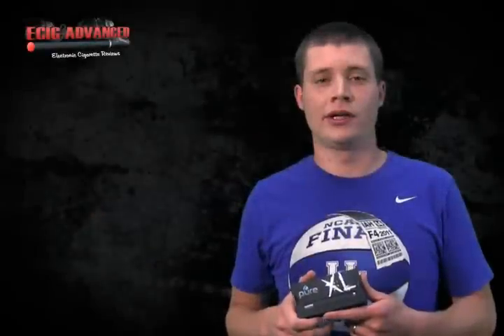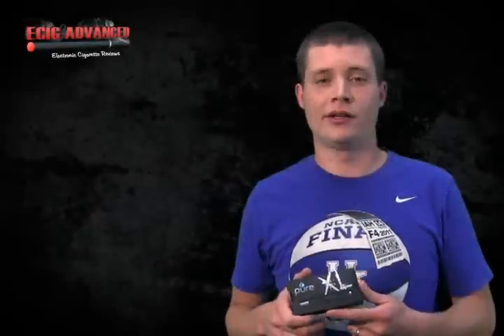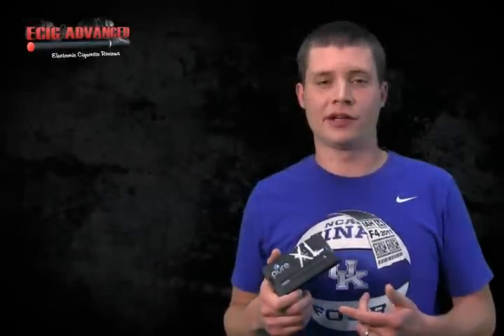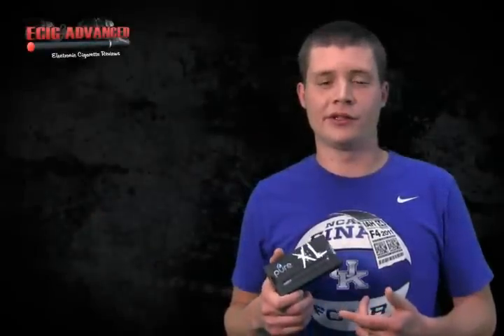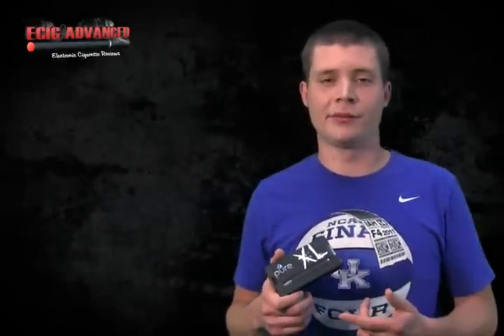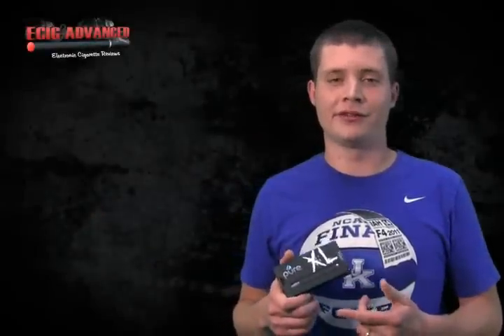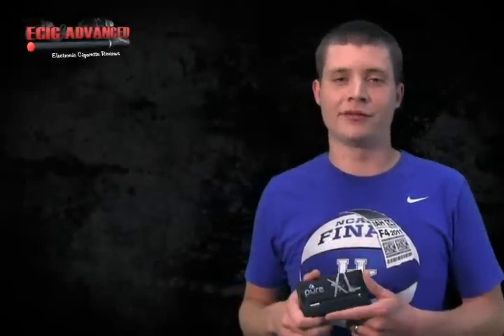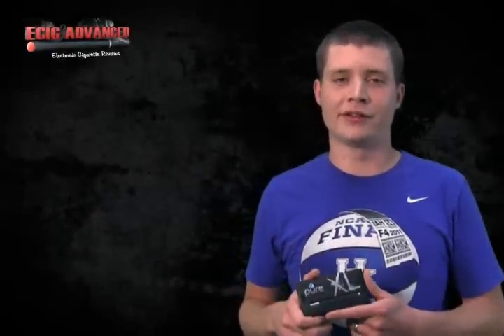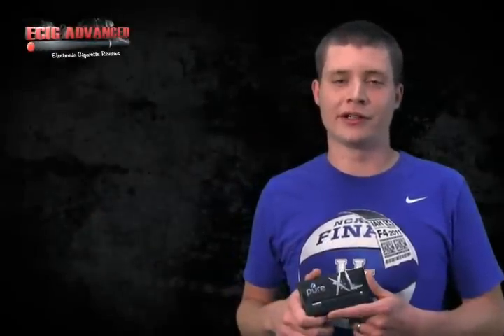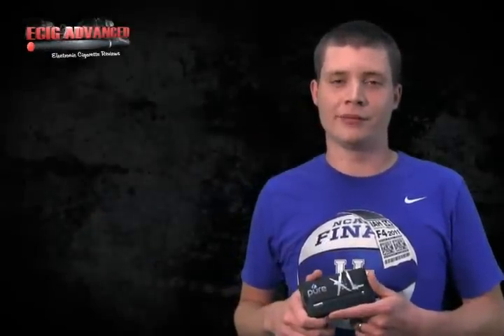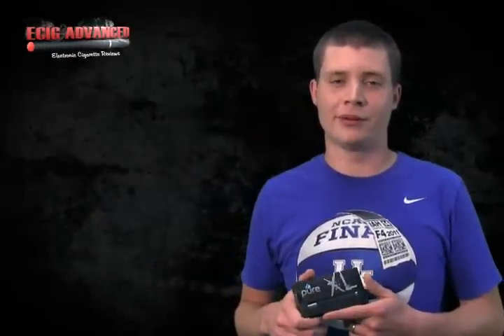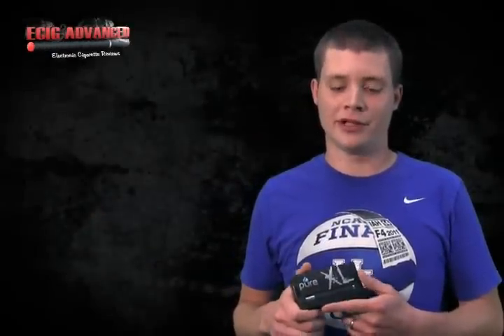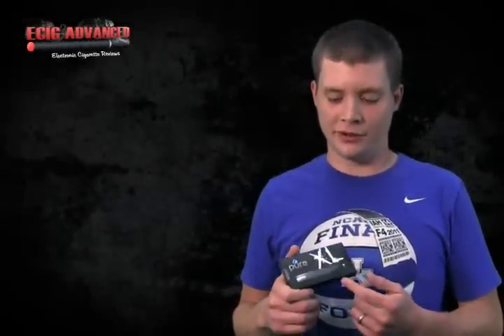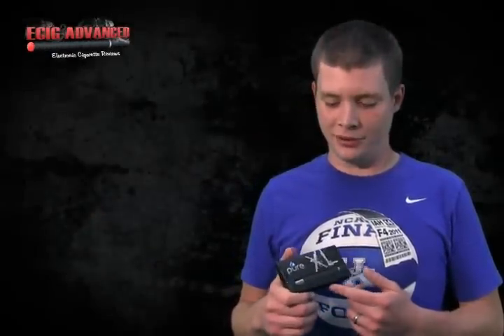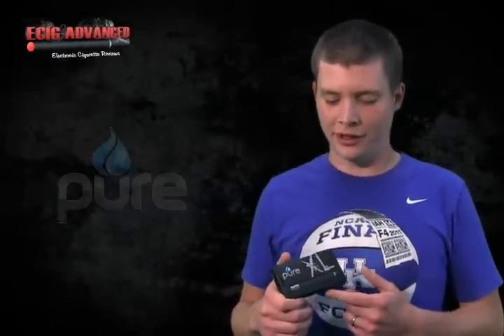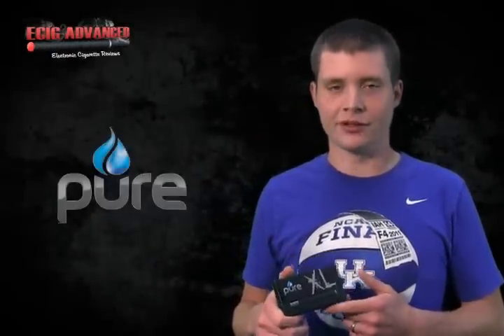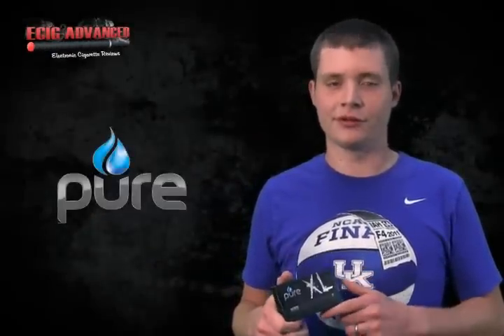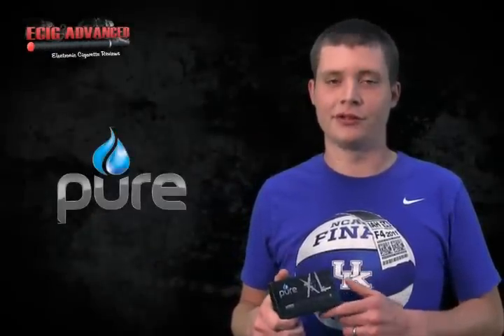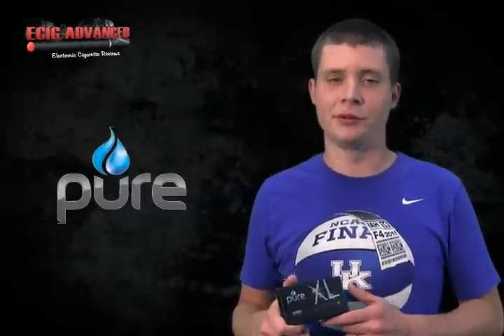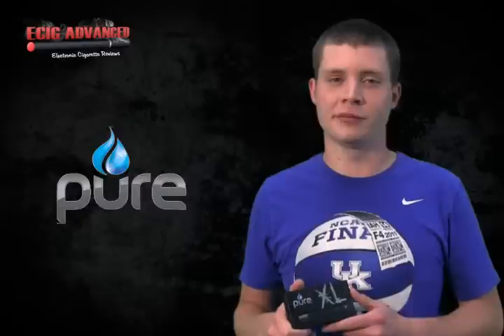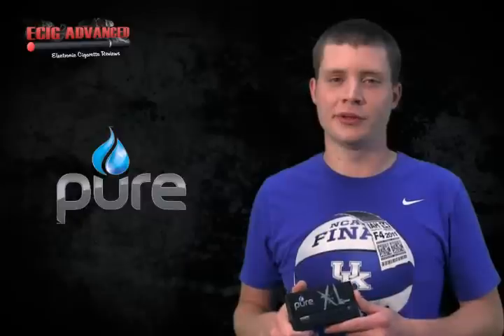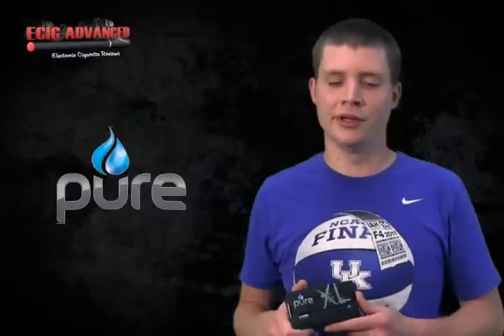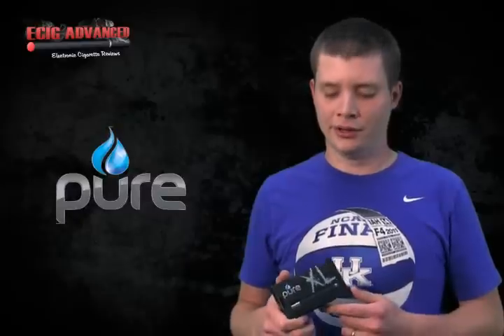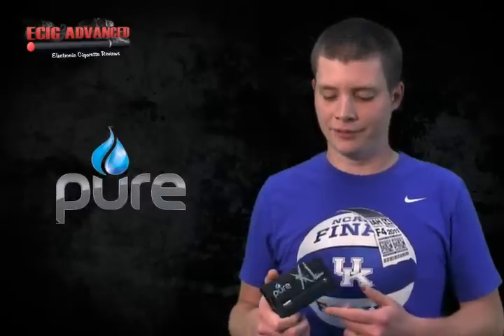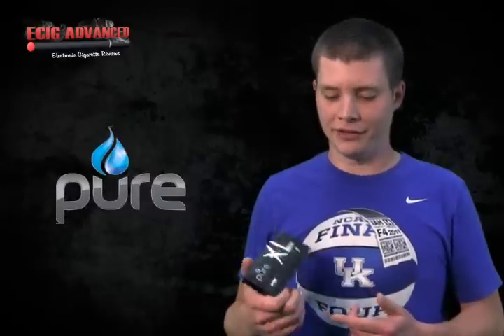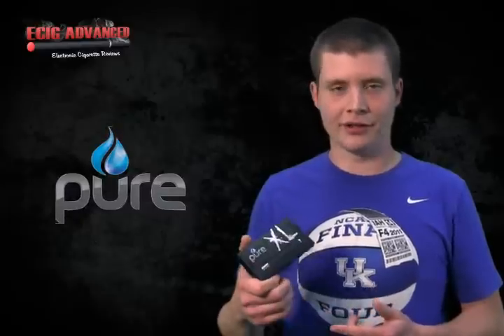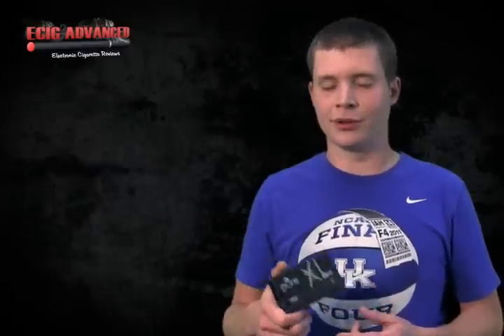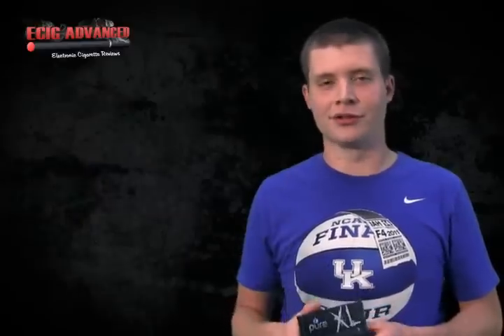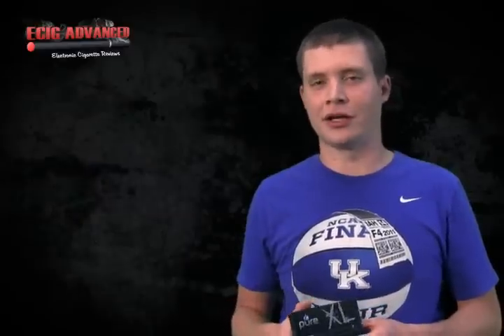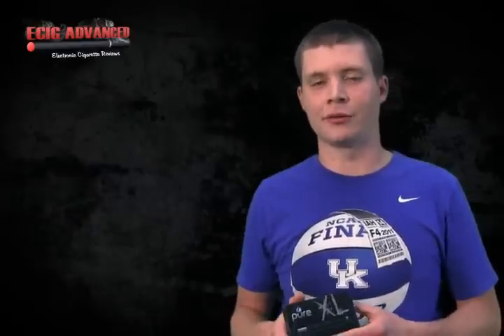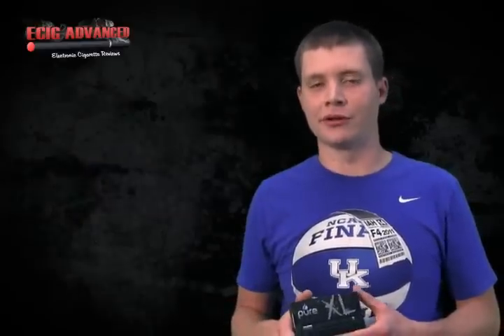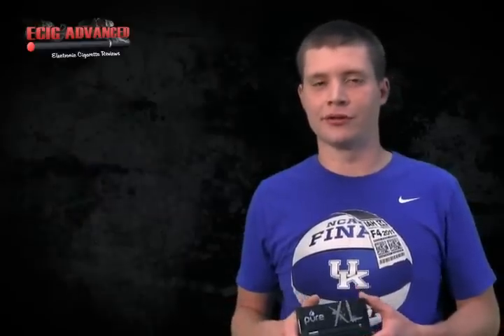Hey guys, it's Kevin here again with ecicadvanced.com. Today we're talking about the Pure XL. It's a new unit from Pure. The XL is pretty much exactly what it is.